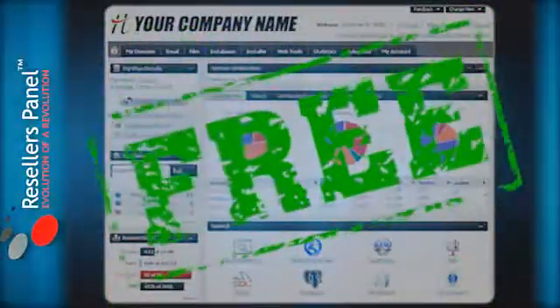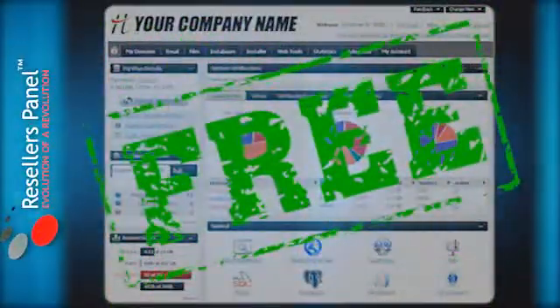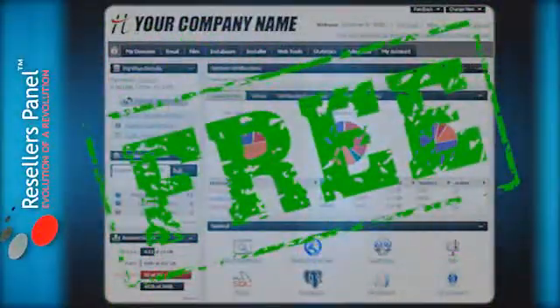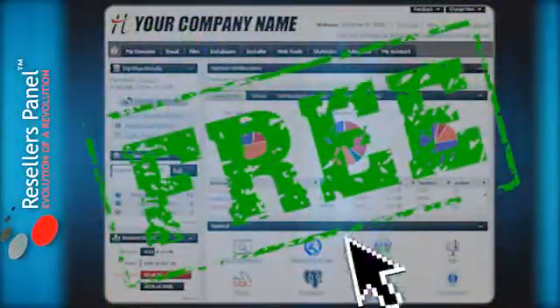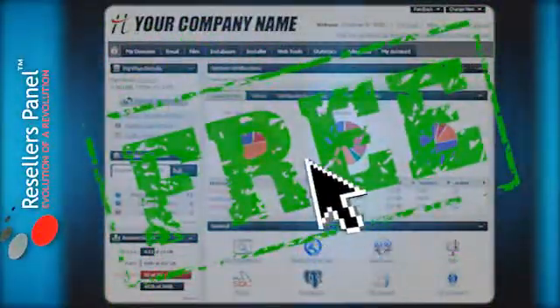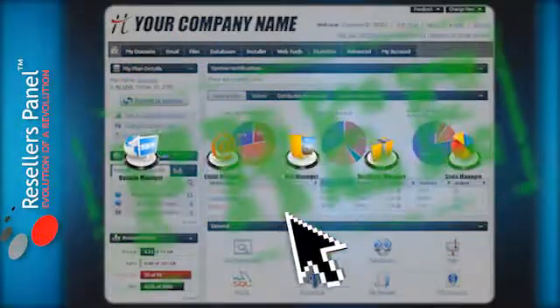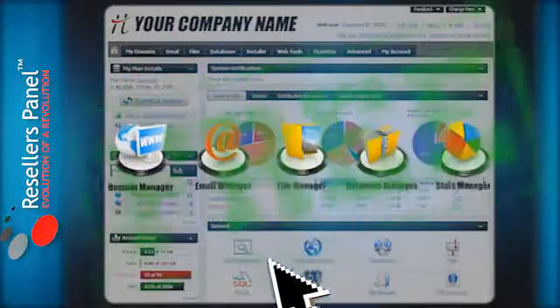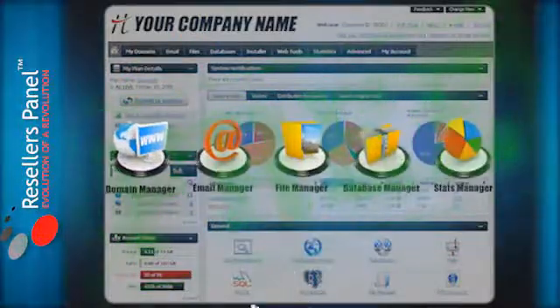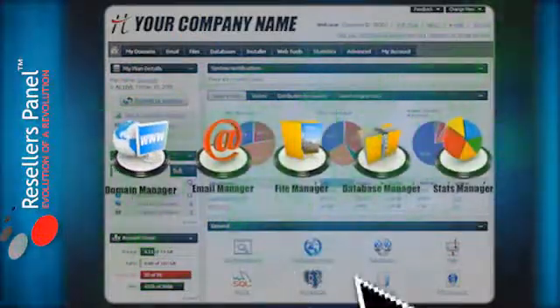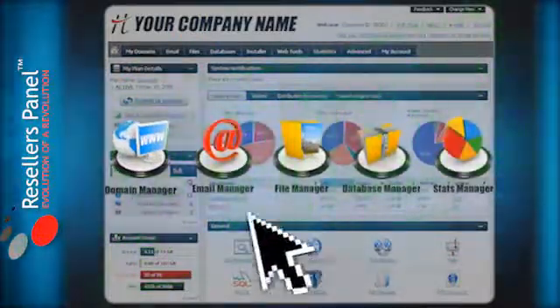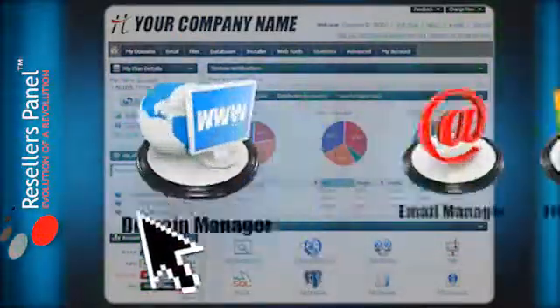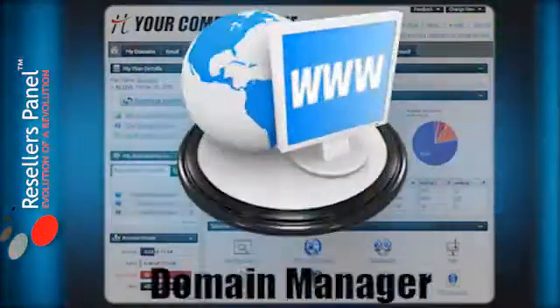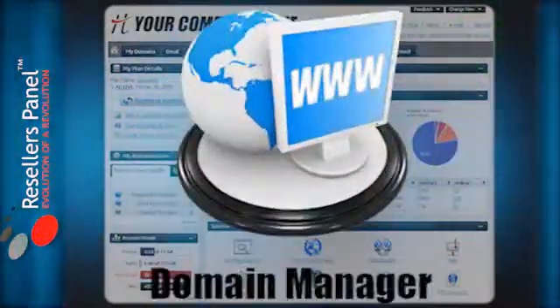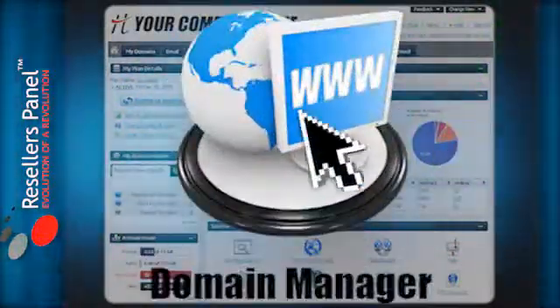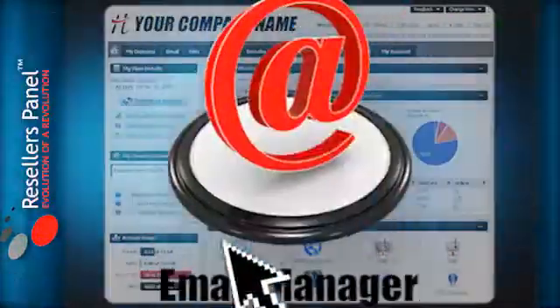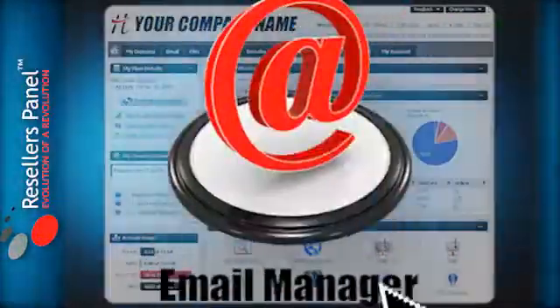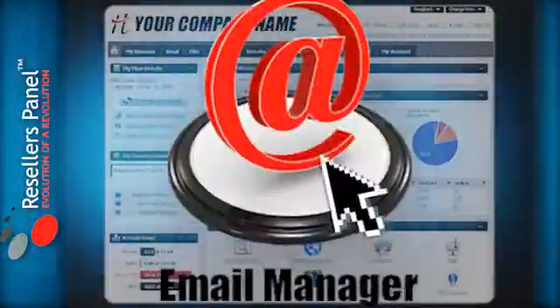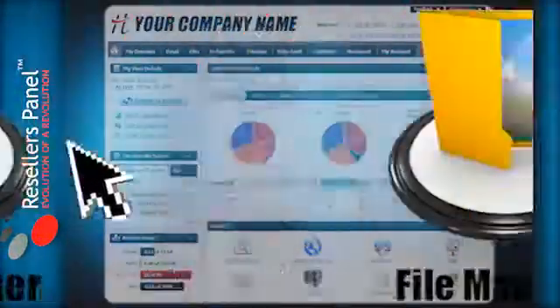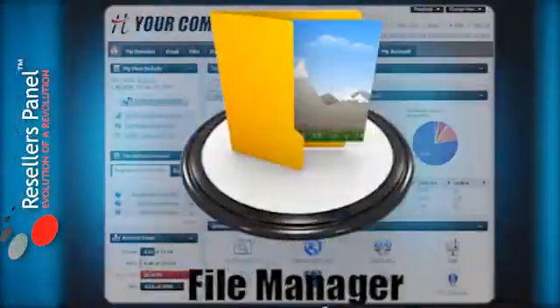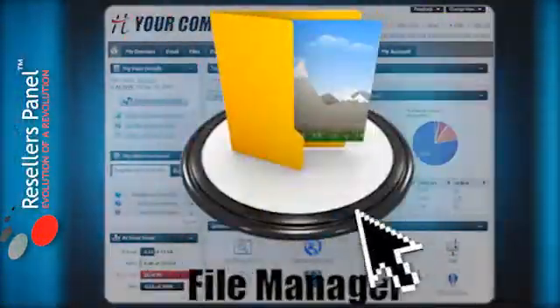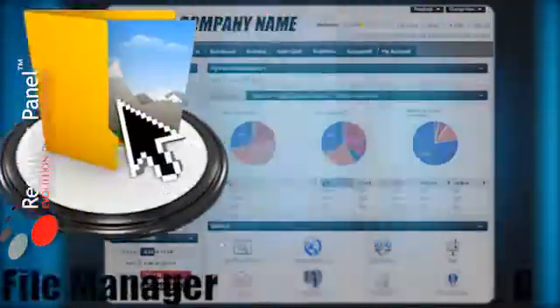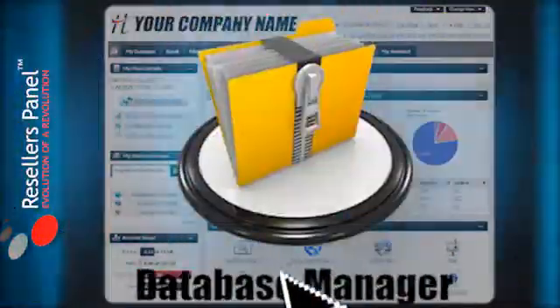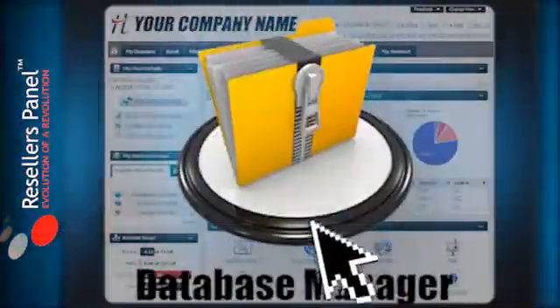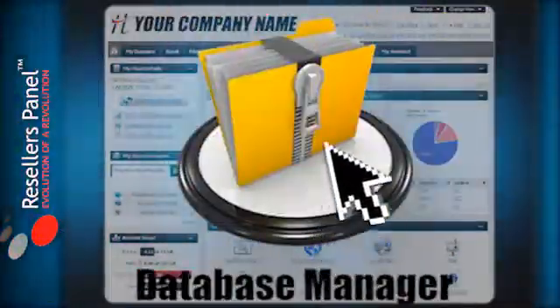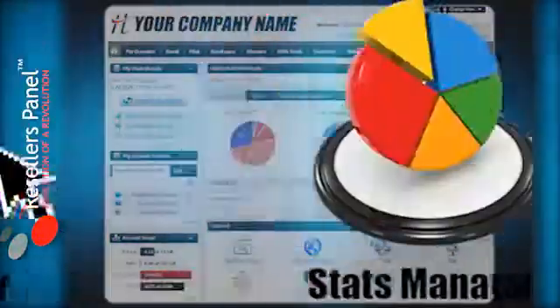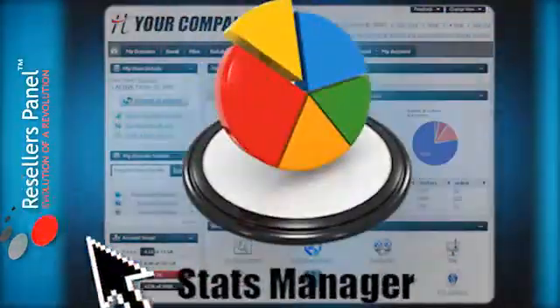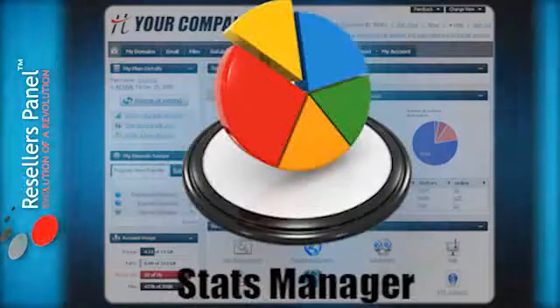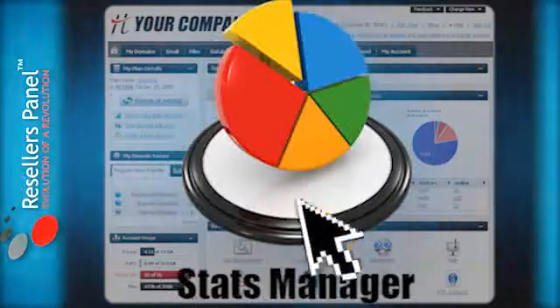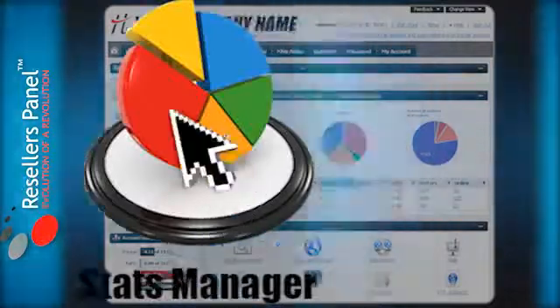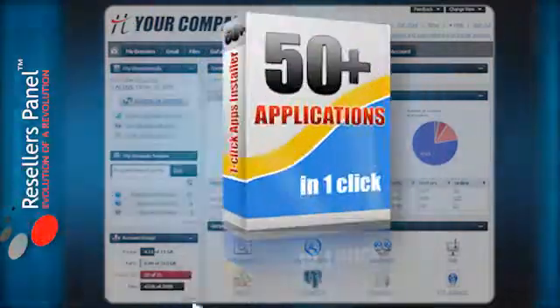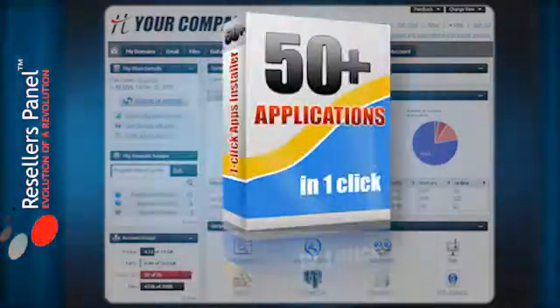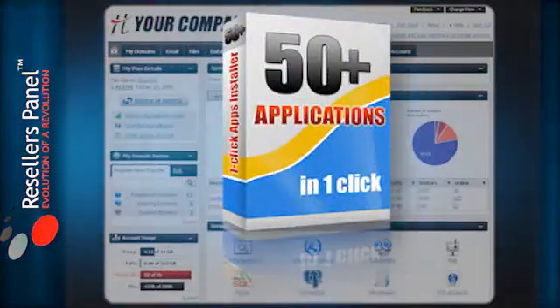Hepsia features all the tools for taking control of your website, like a drag-and-drop file manager, a one-click free apps installer, and more.